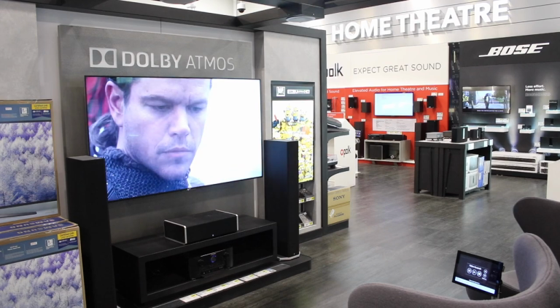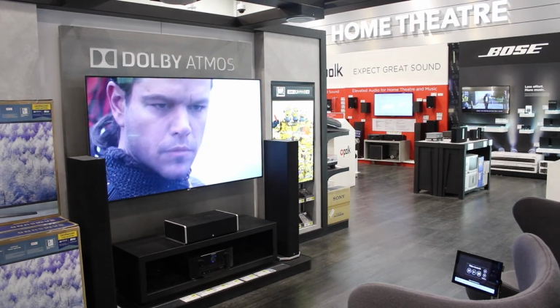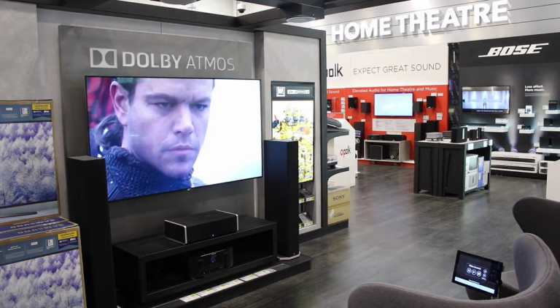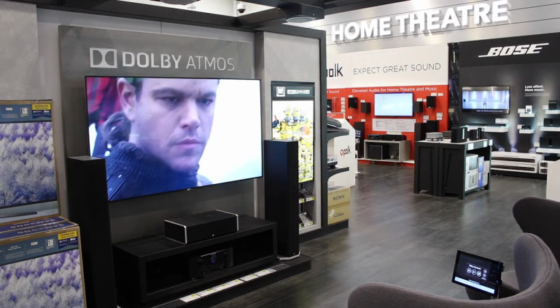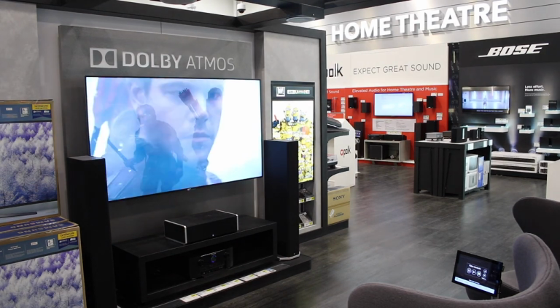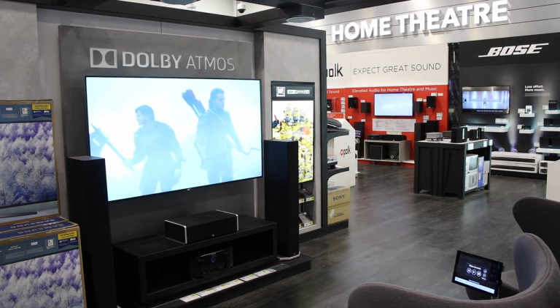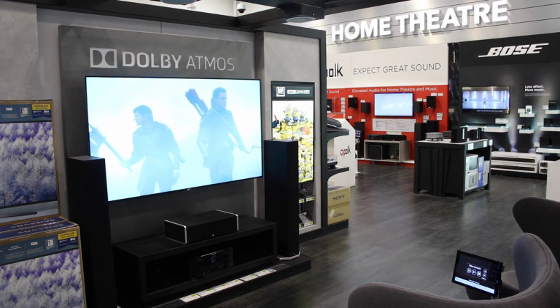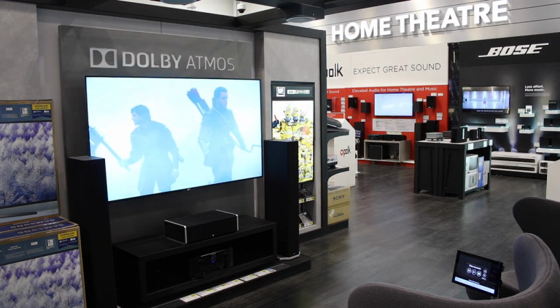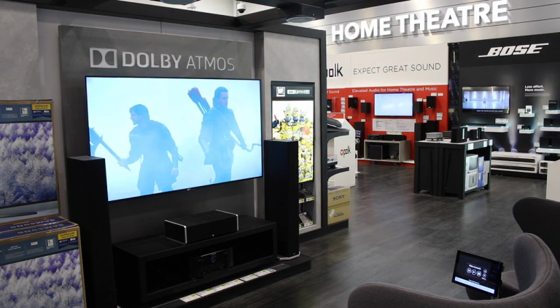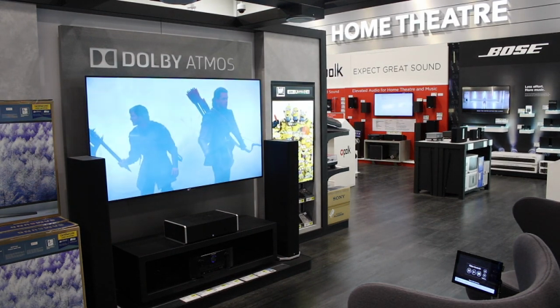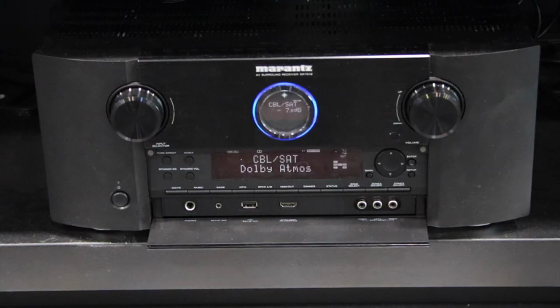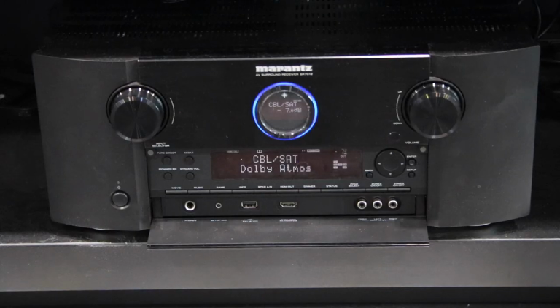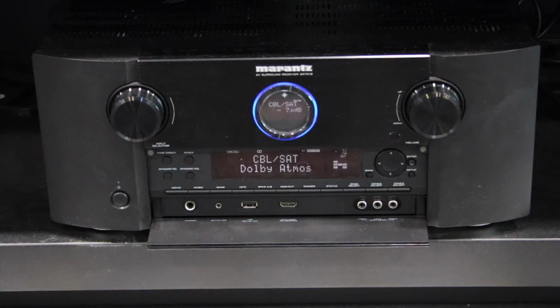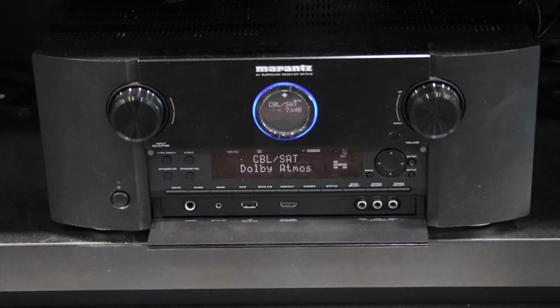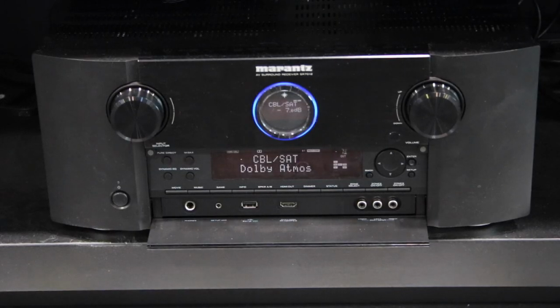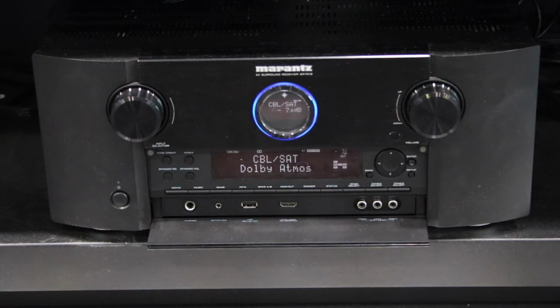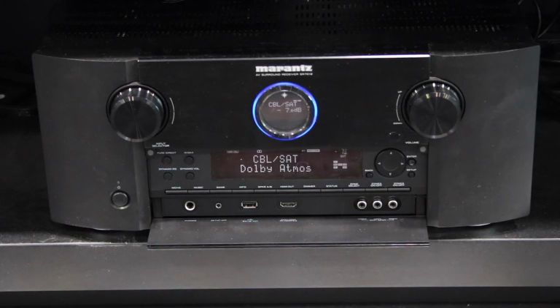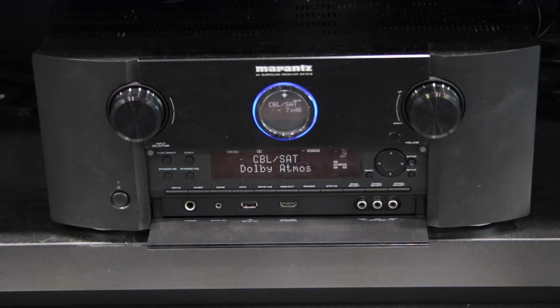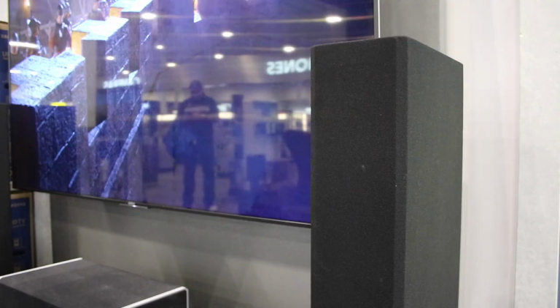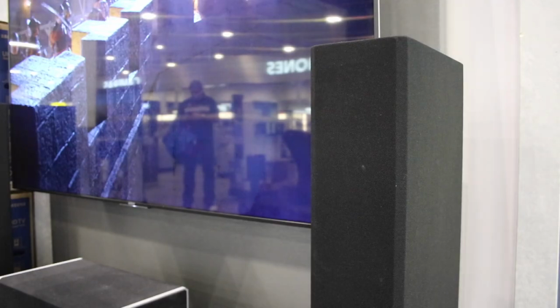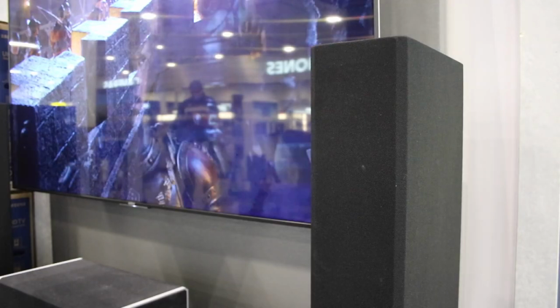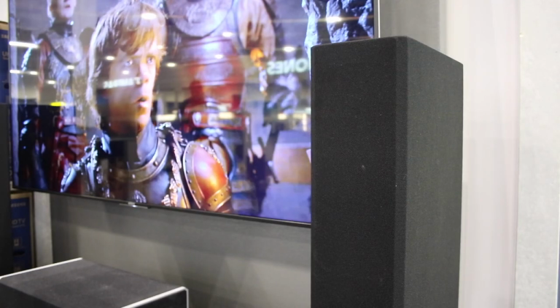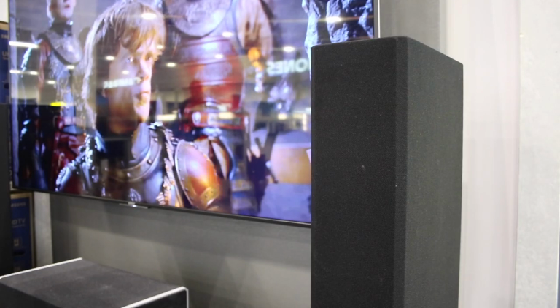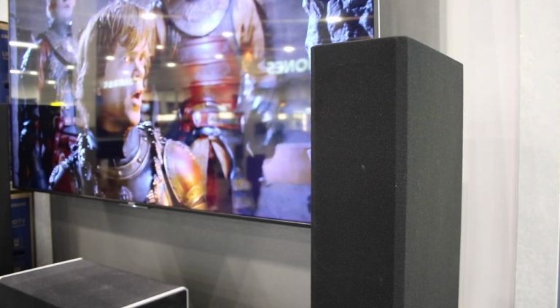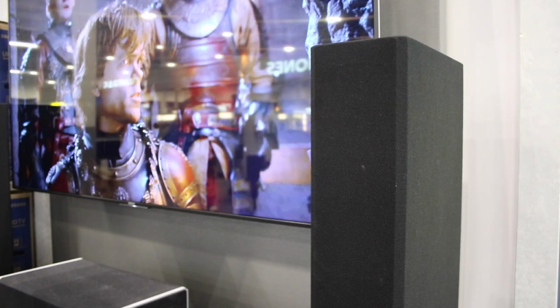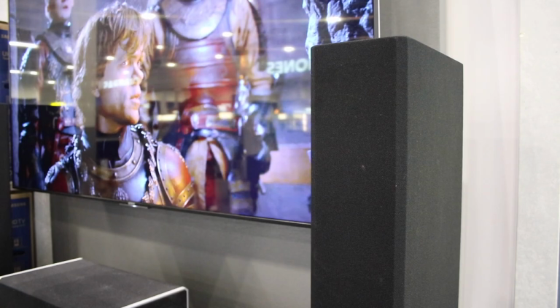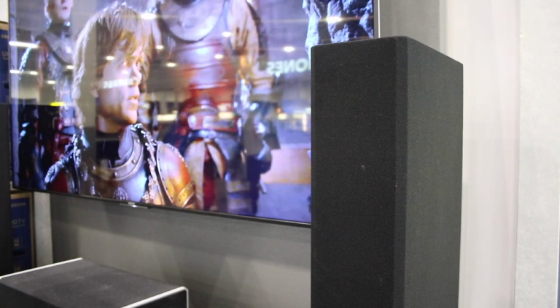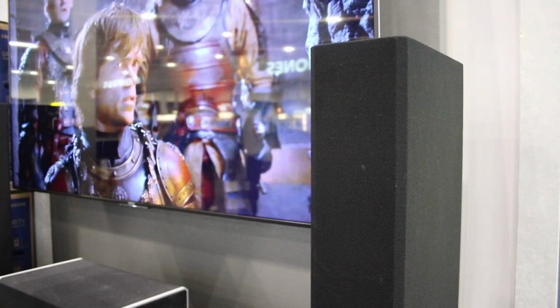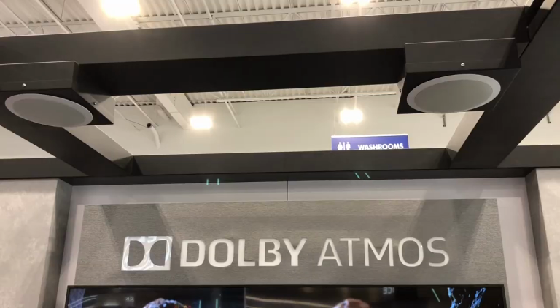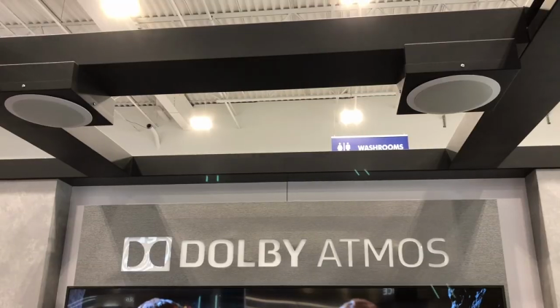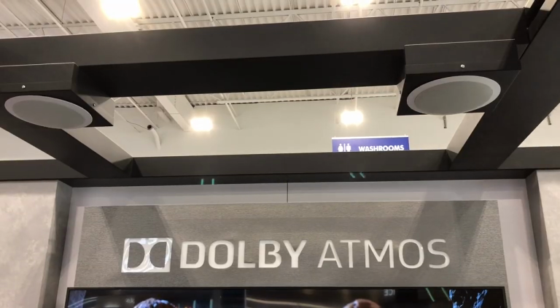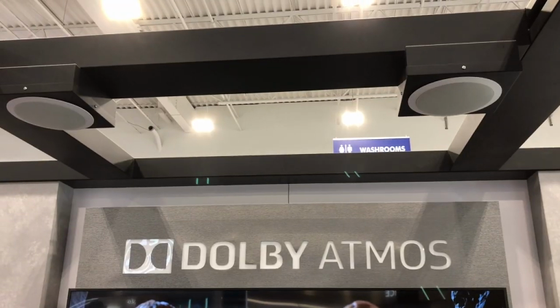To get the most from Dolby Atmos, you'll need an Atmos-ready amplifier or receiver, plus front and rear speakers, and of course those overhead speakers.